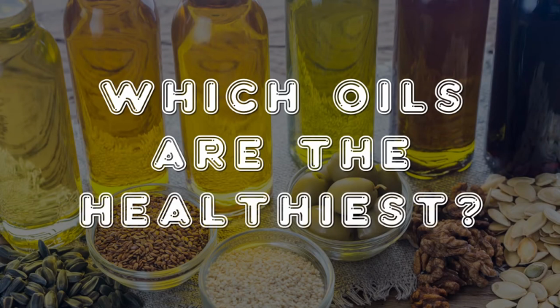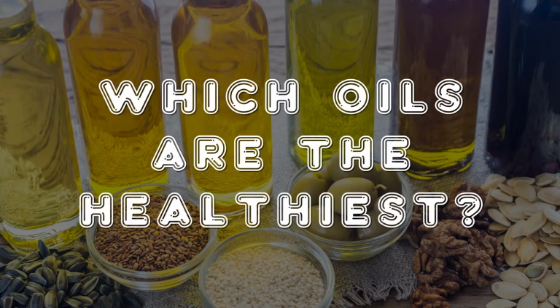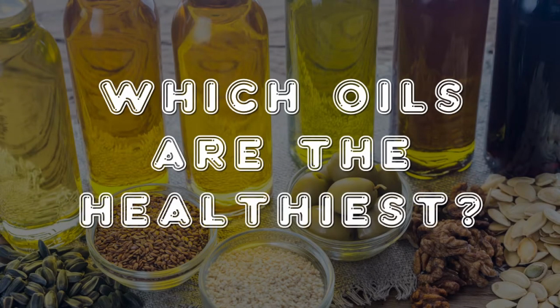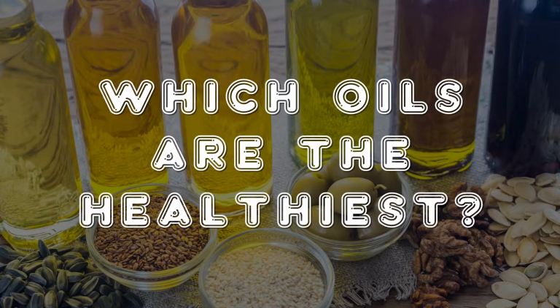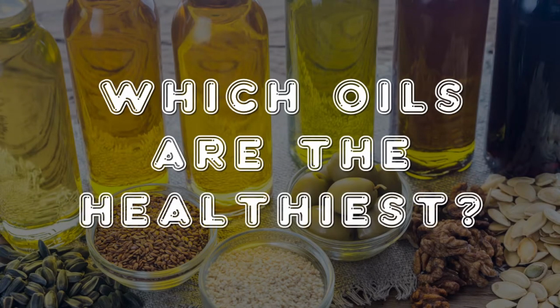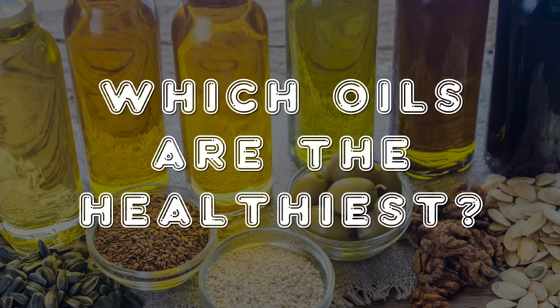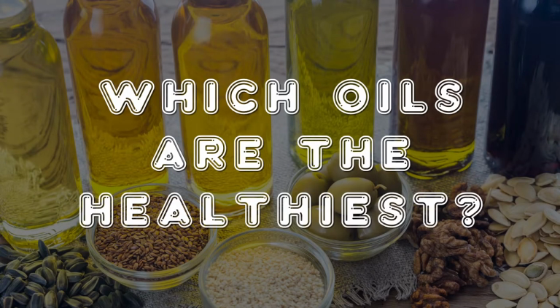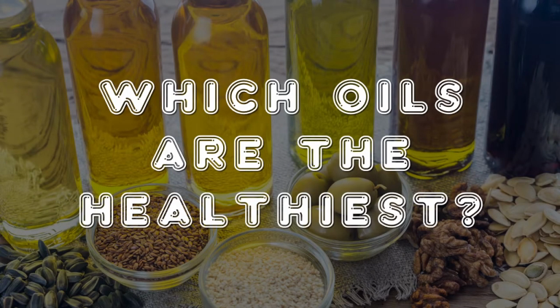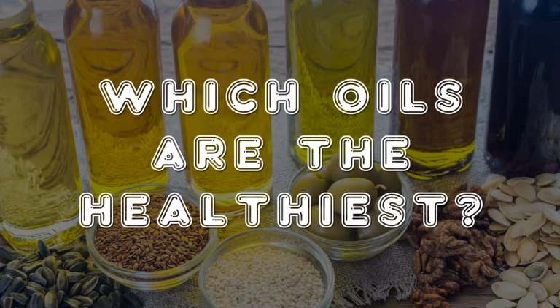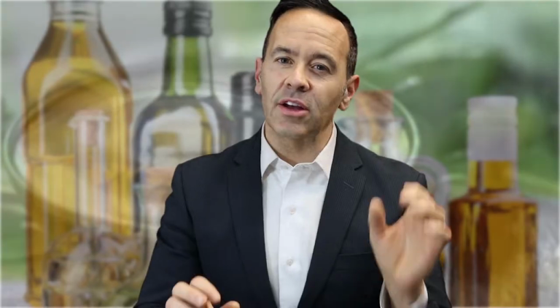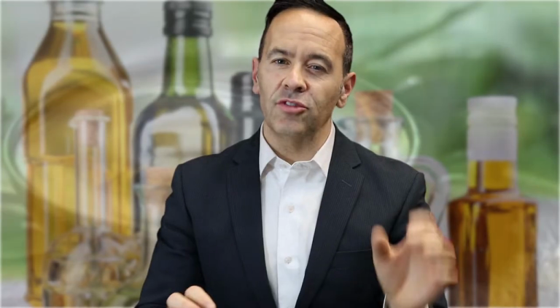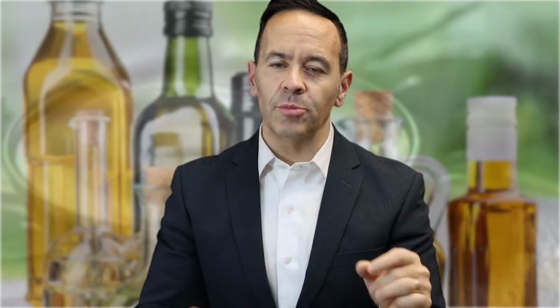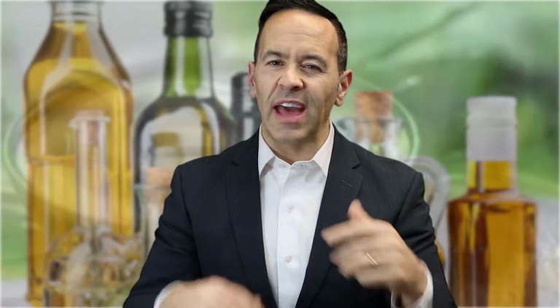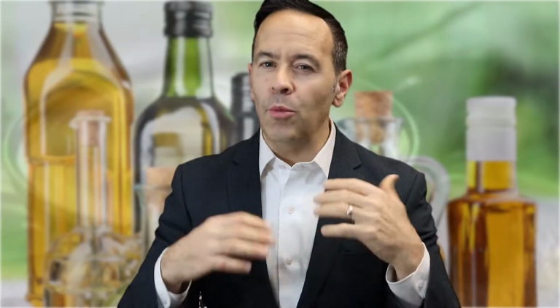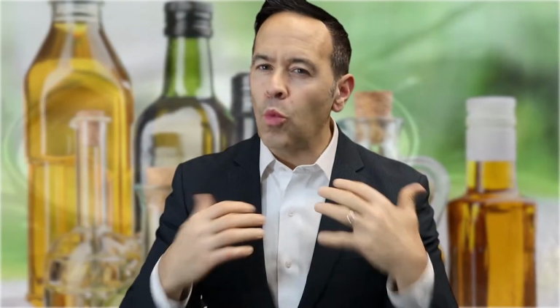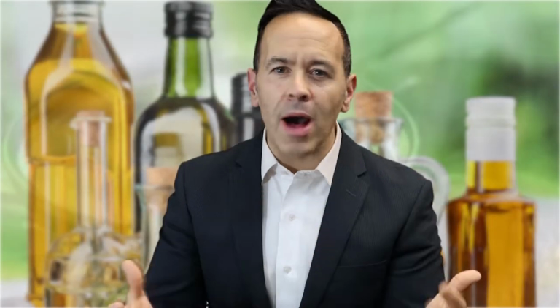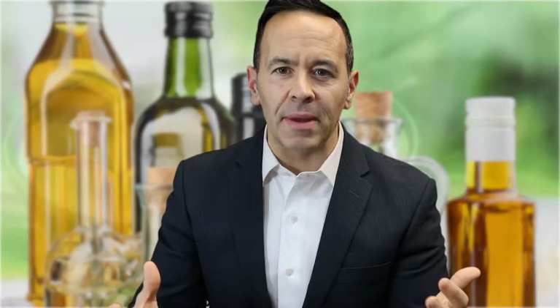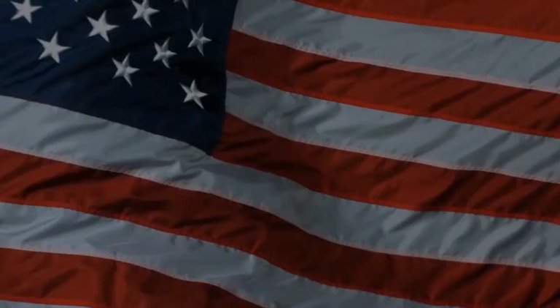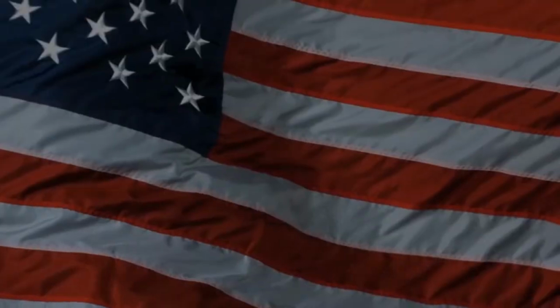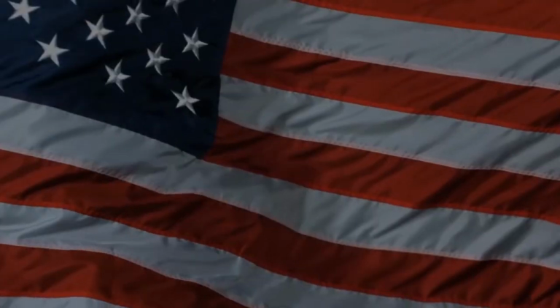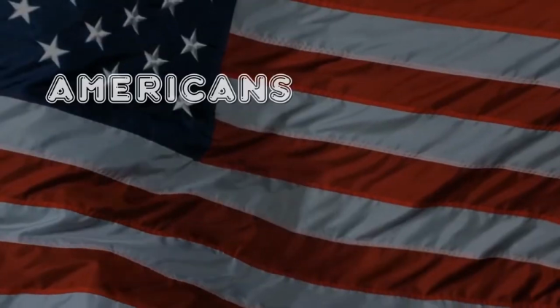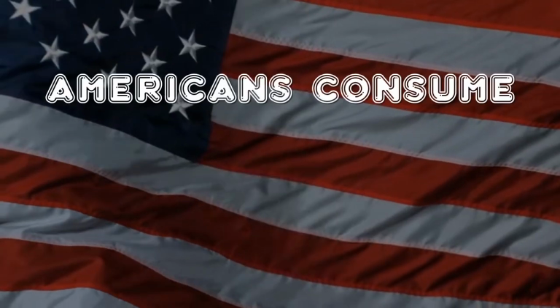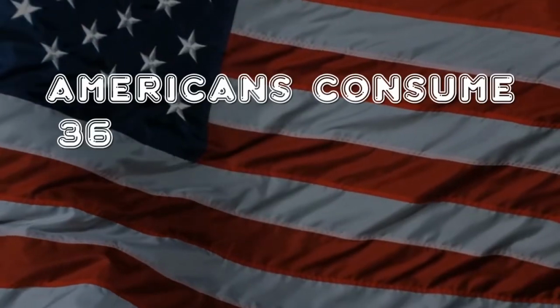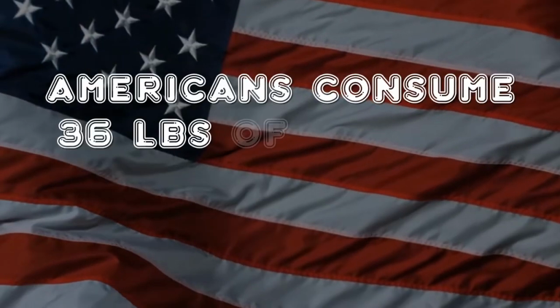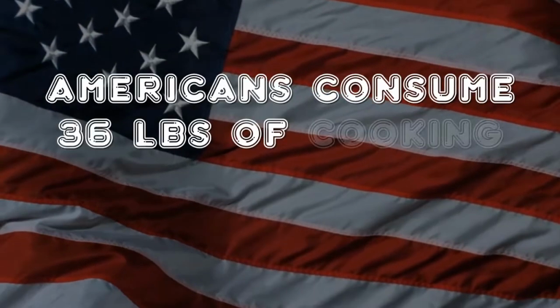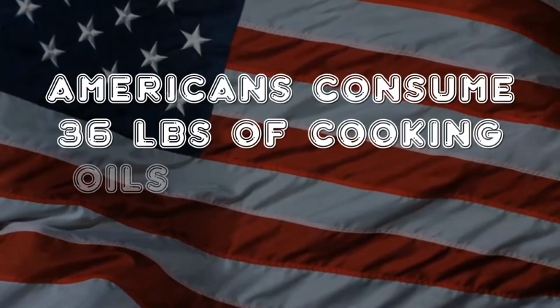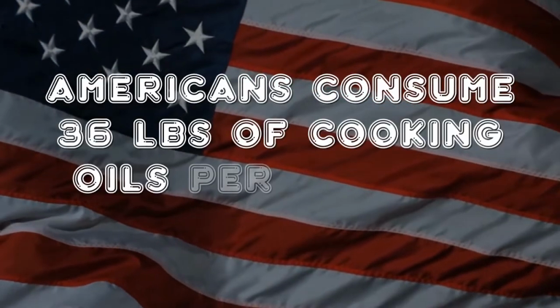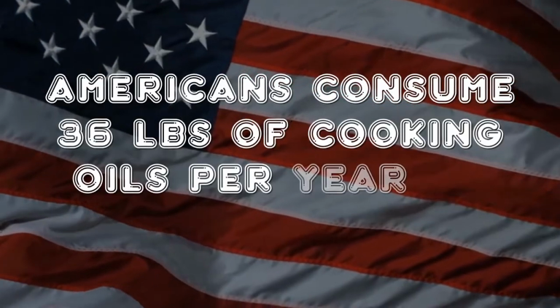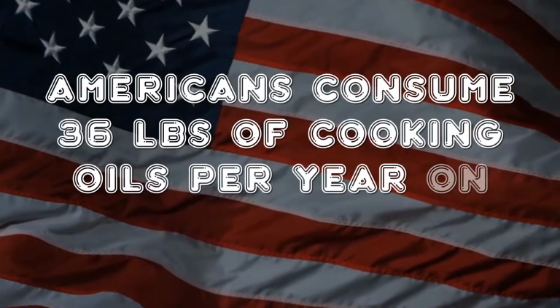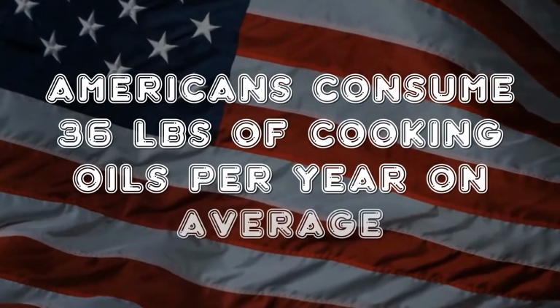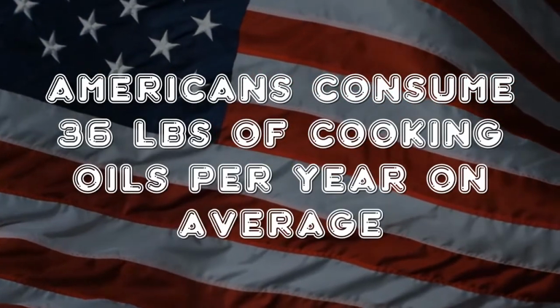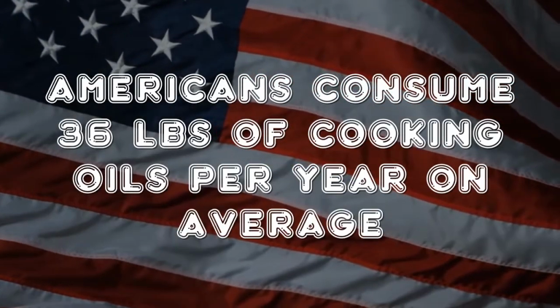On average, each American consumes a whopping 36 pounds of cooking oils per year.